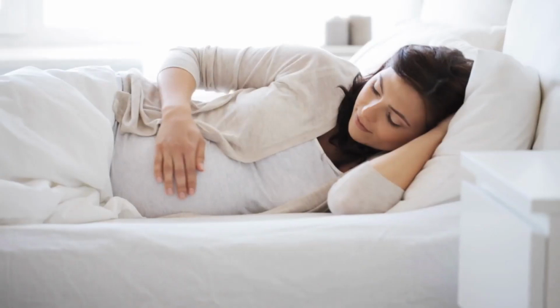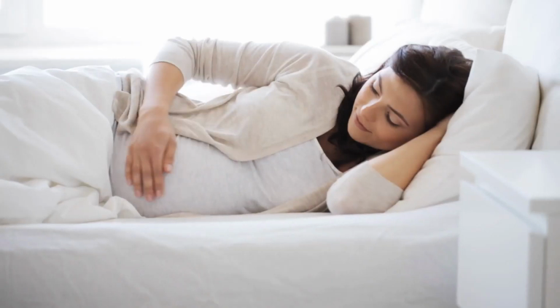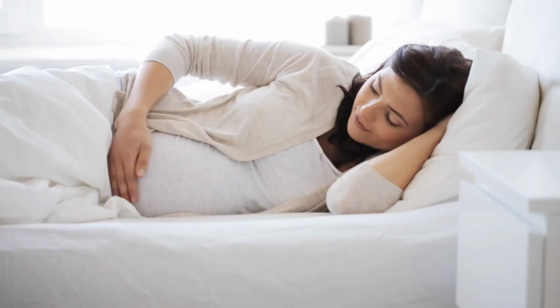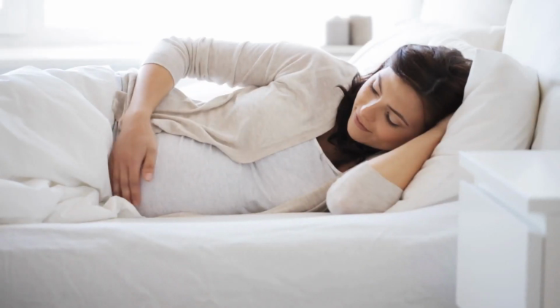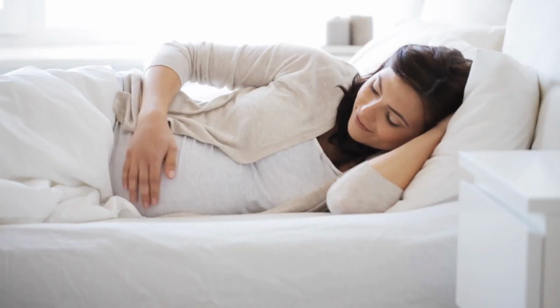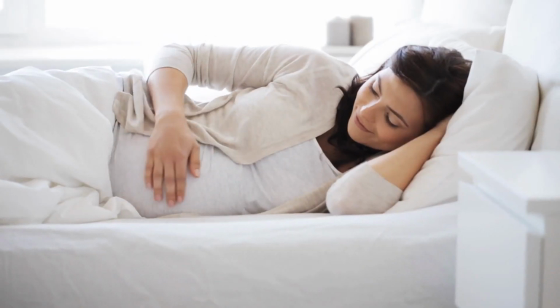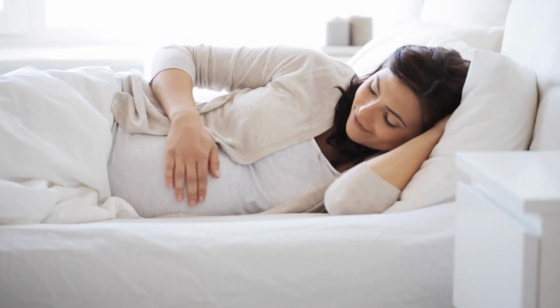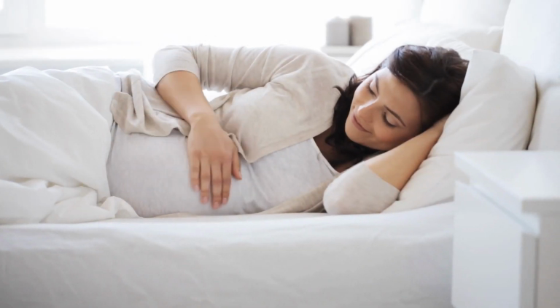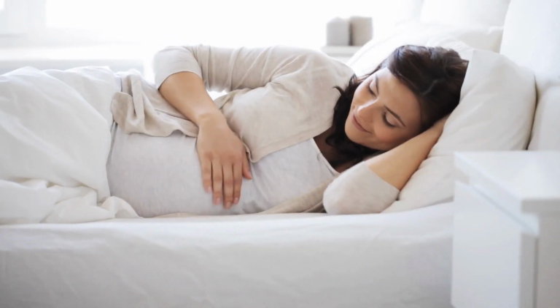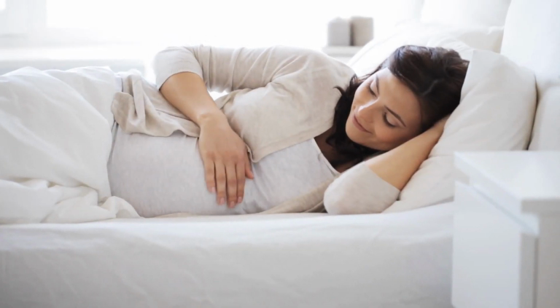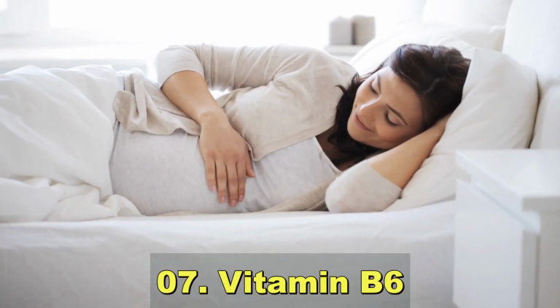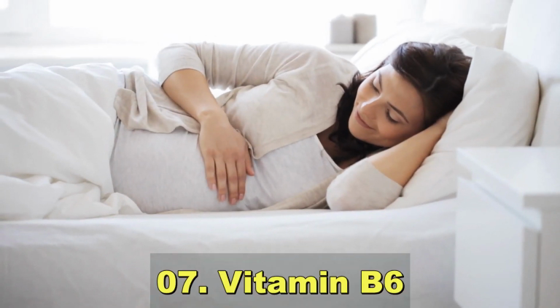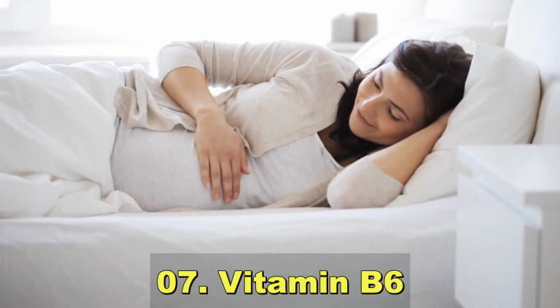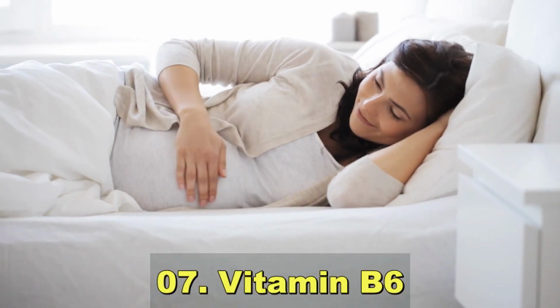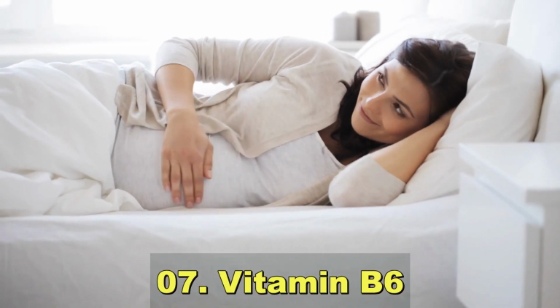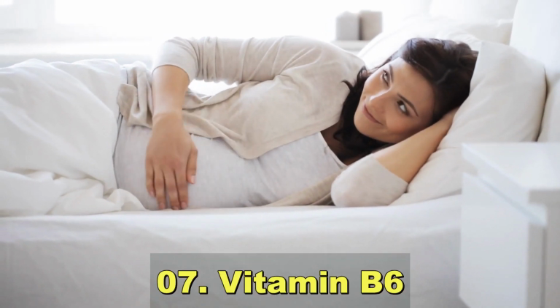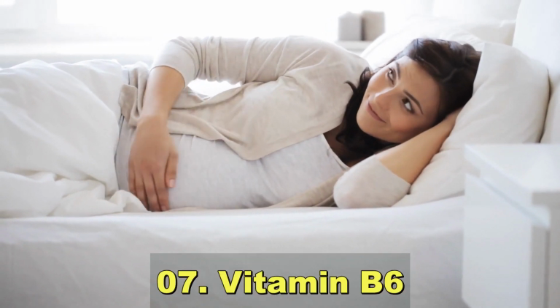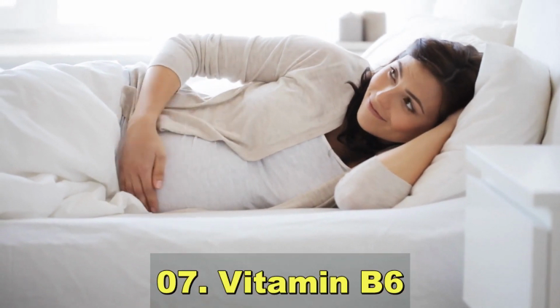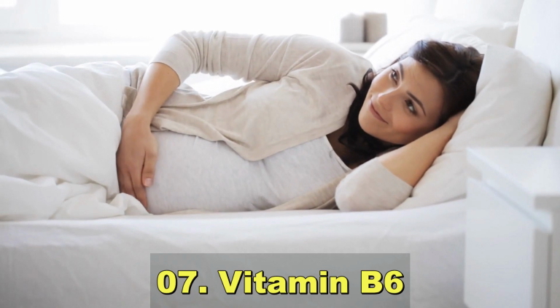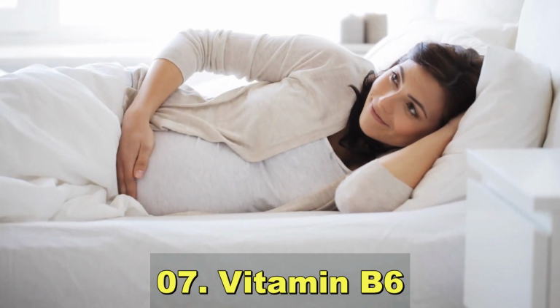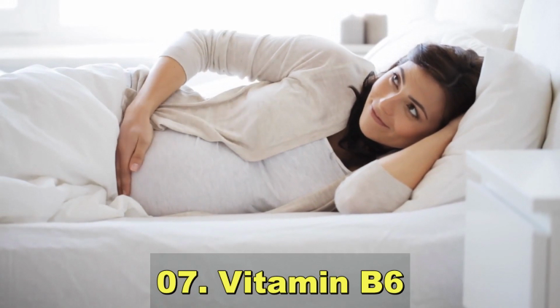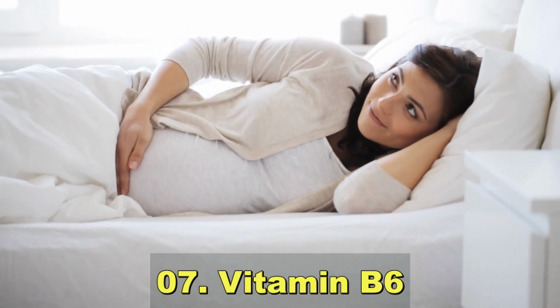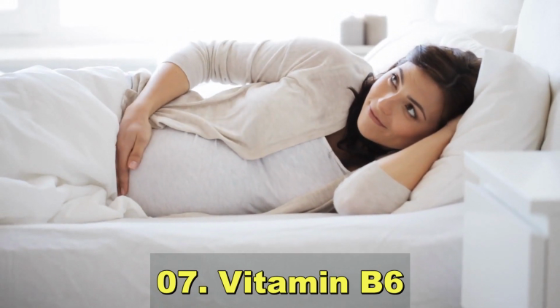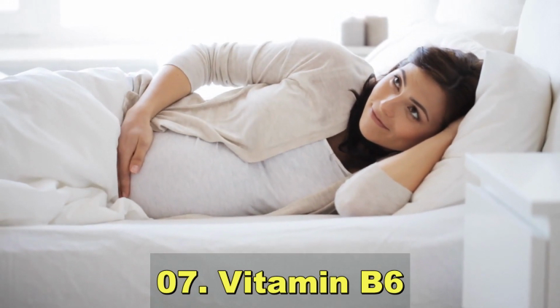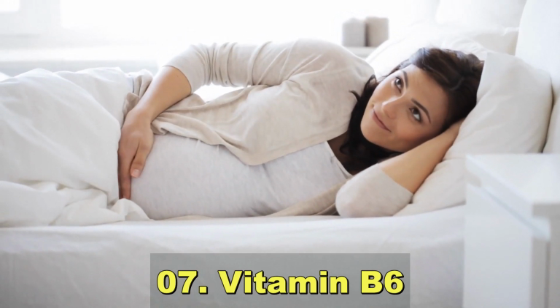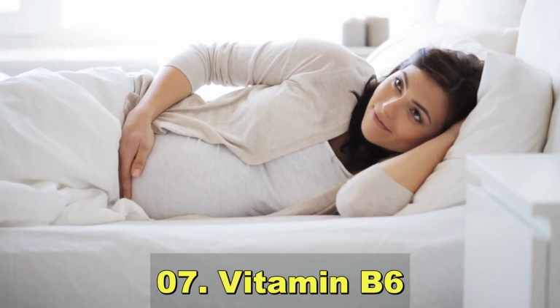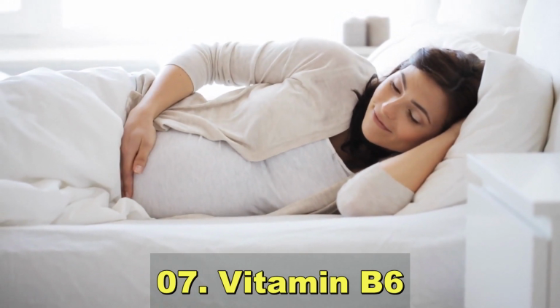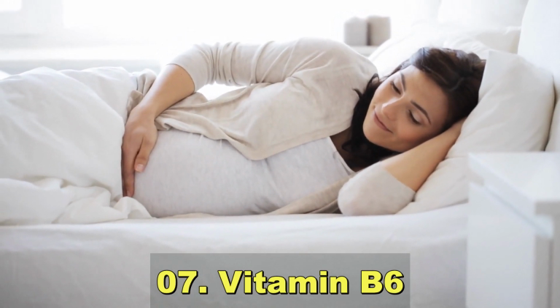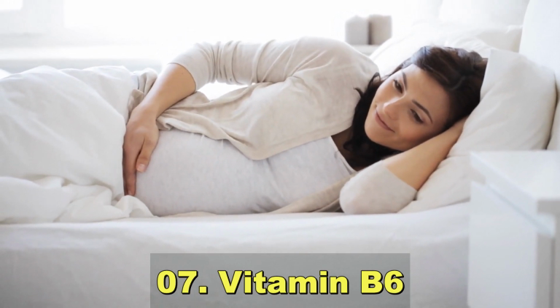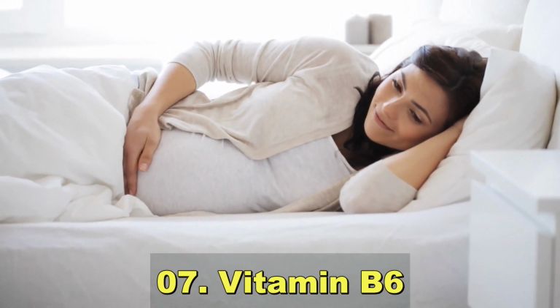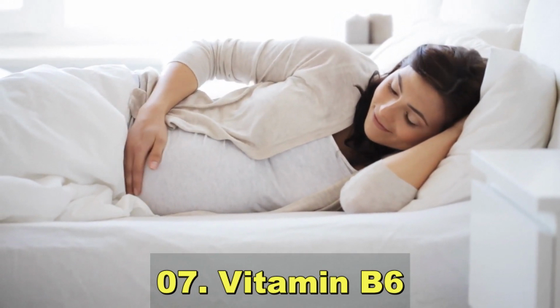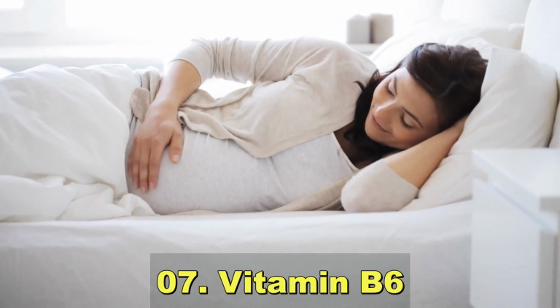Vitamin B6 can help alleviate pregnancy-related nausea and vomiting.